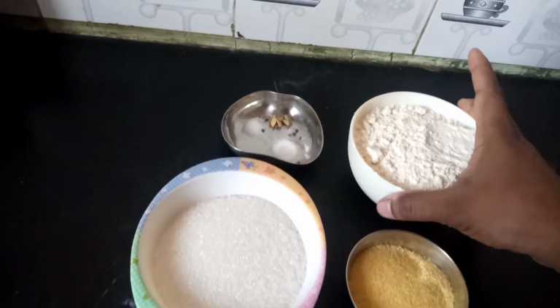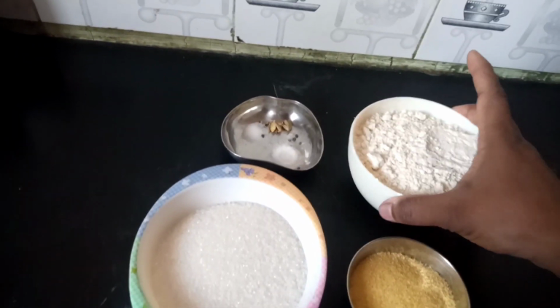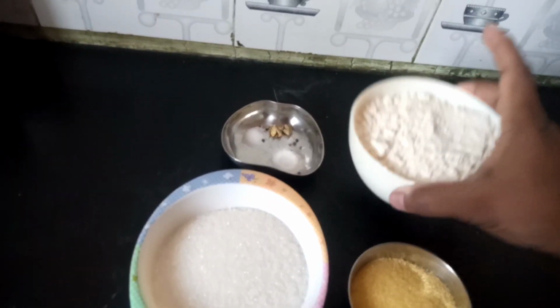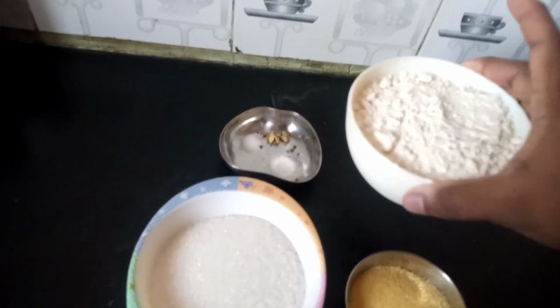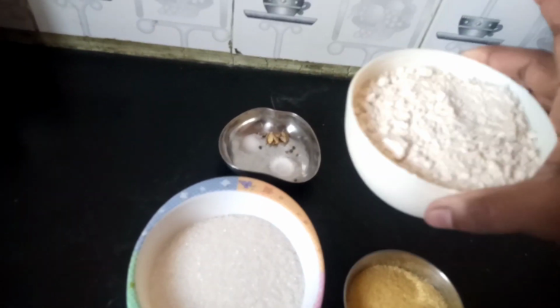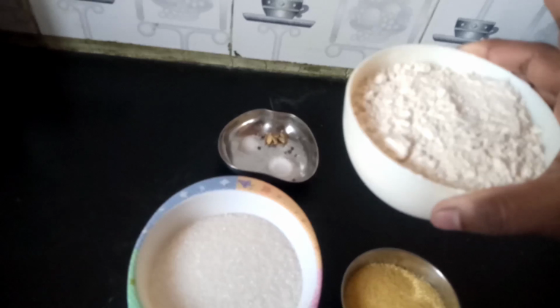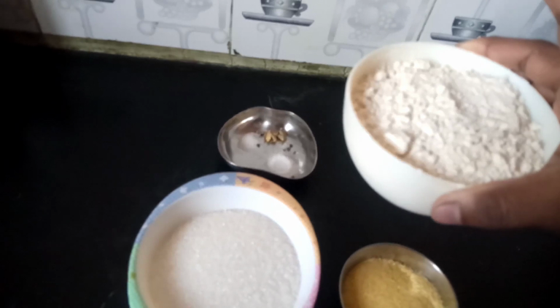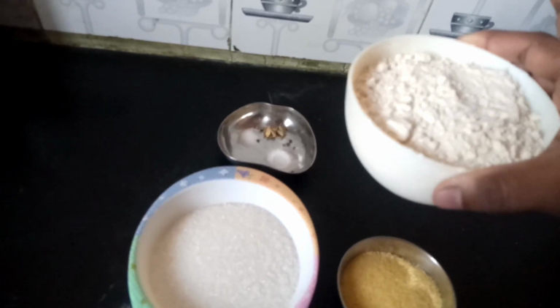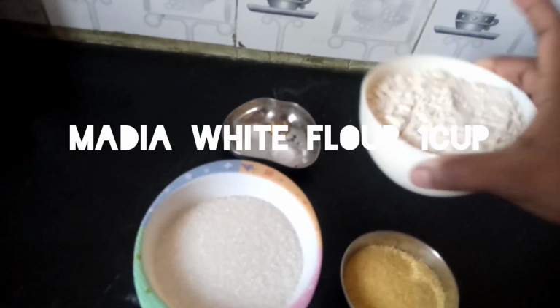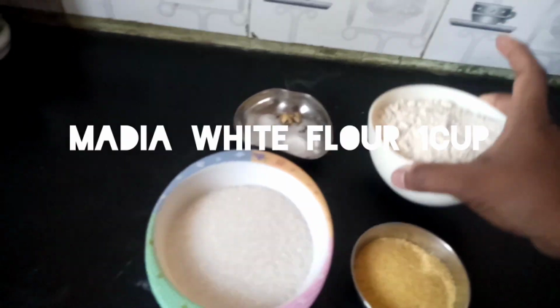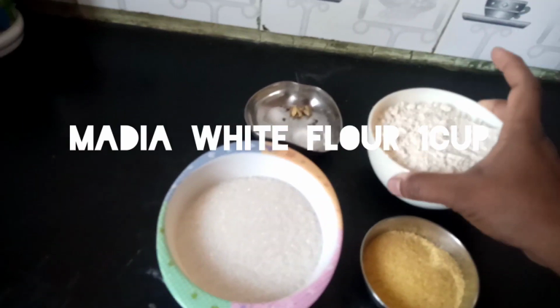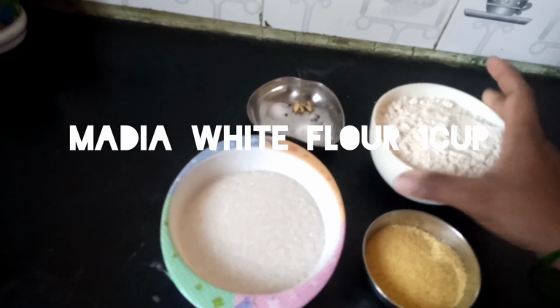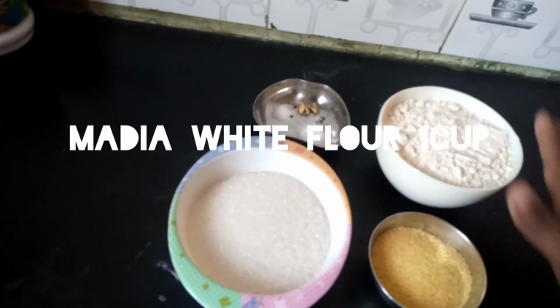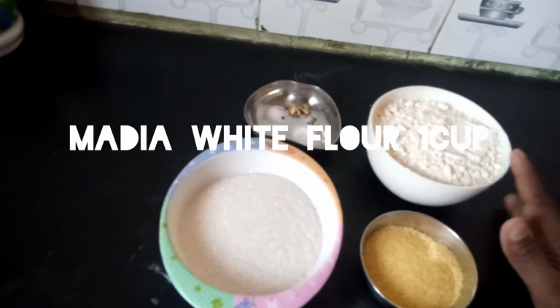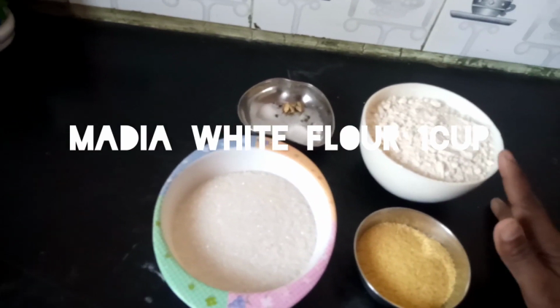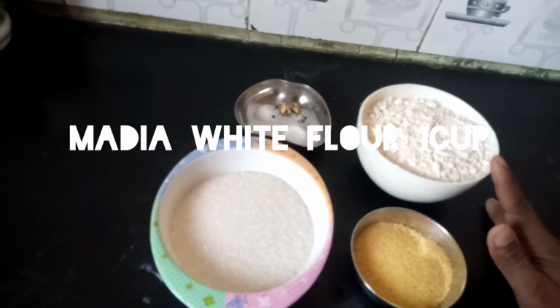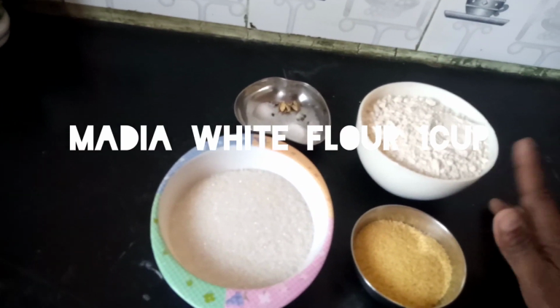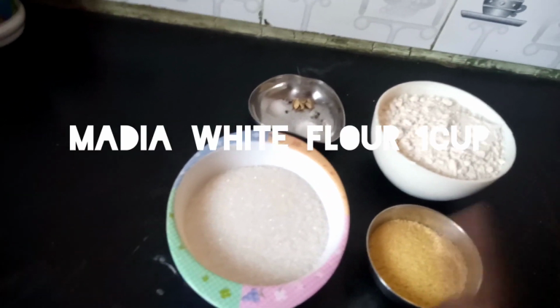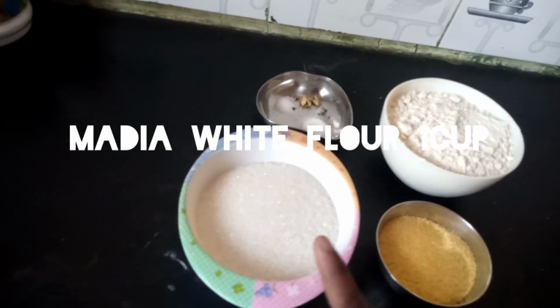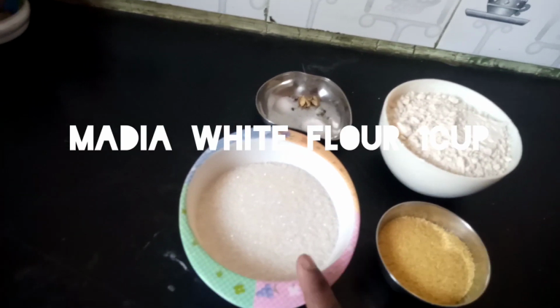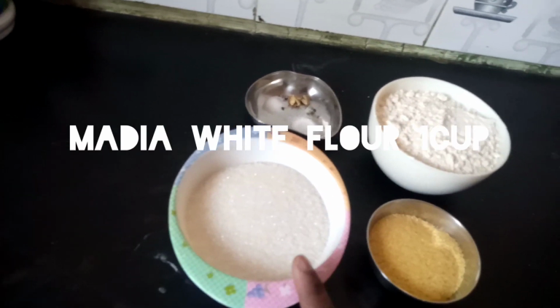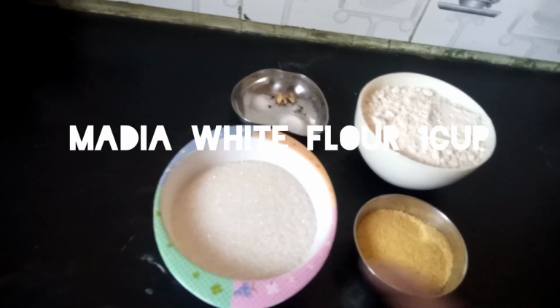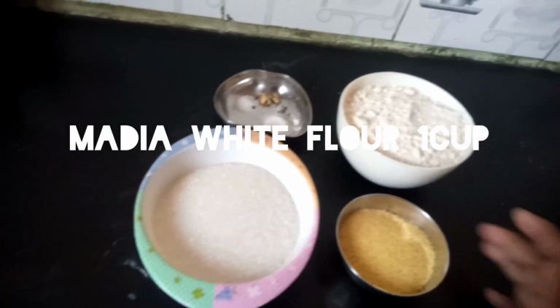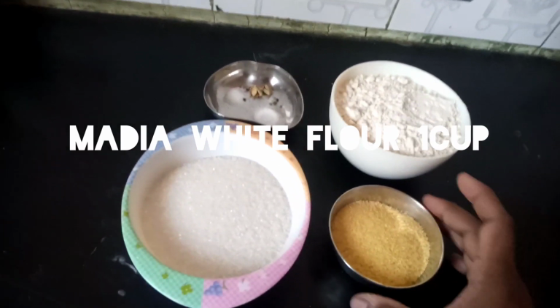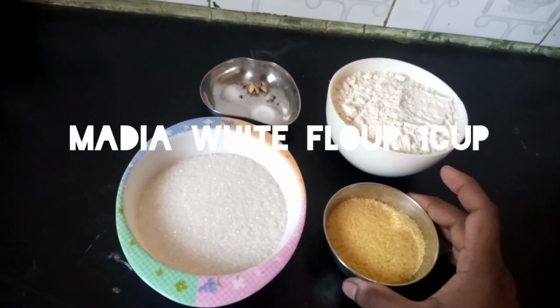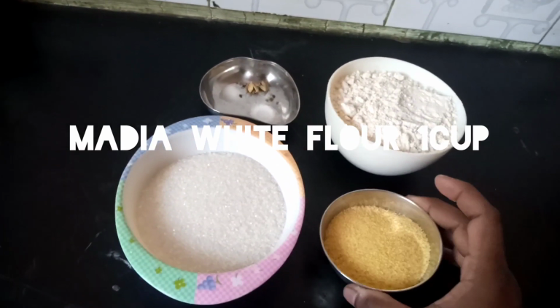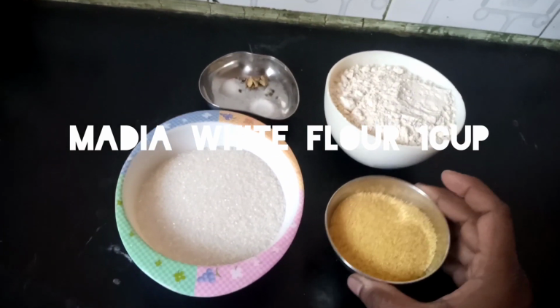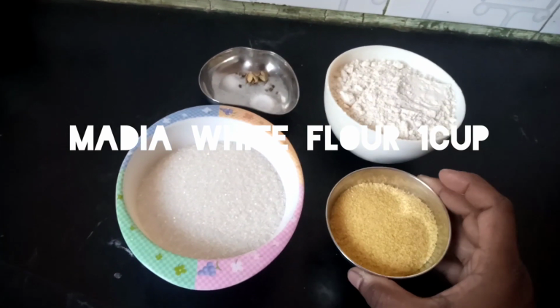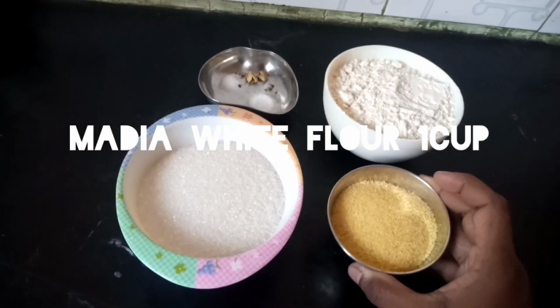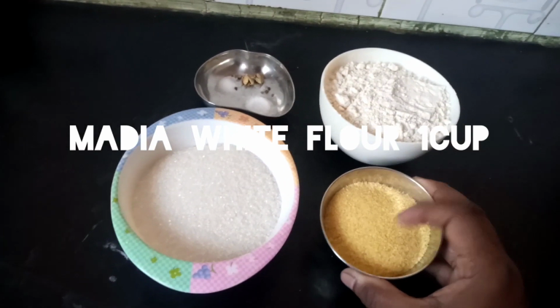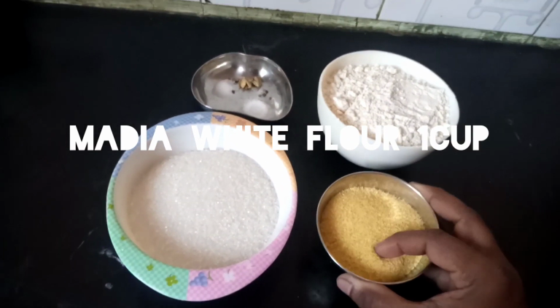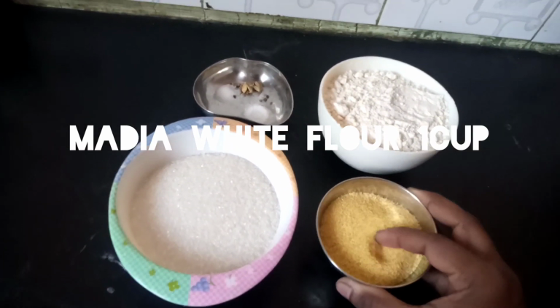The ingredients are: 1 cup of maida, half cup of chakara (sugar), and 3 to 4 teaspoons of rava.